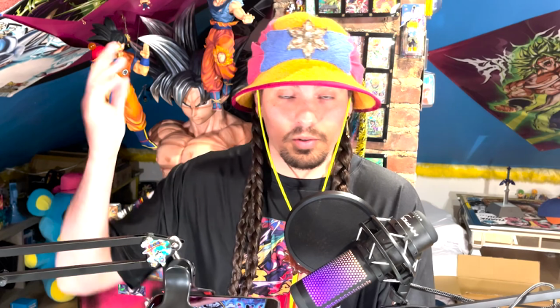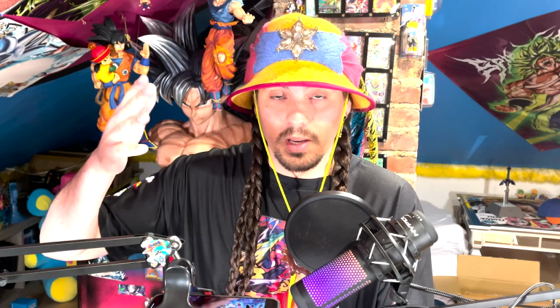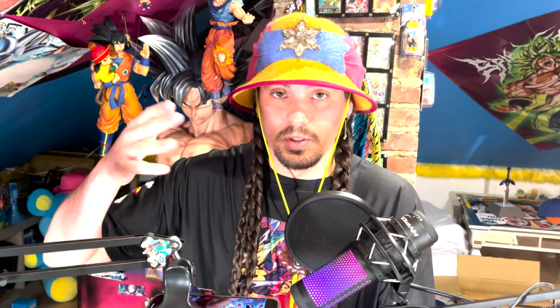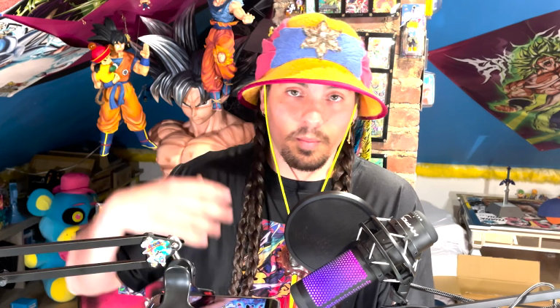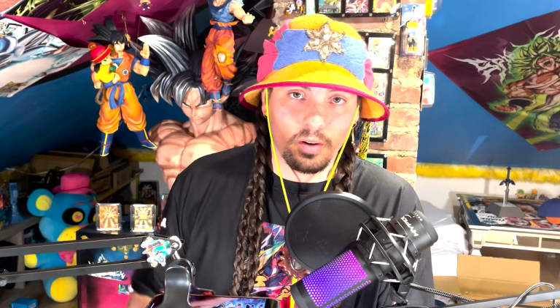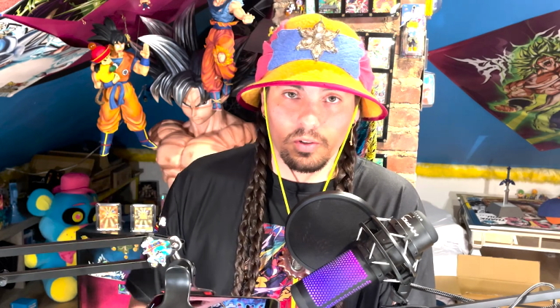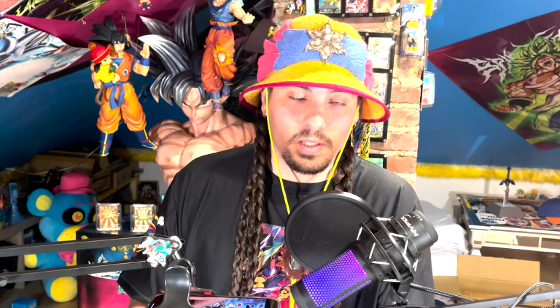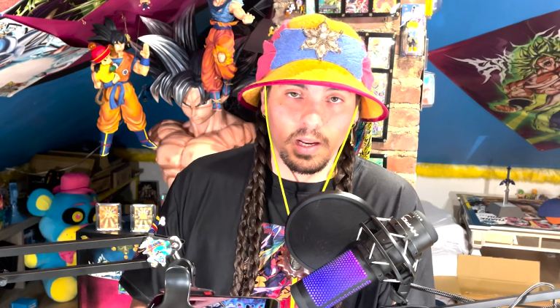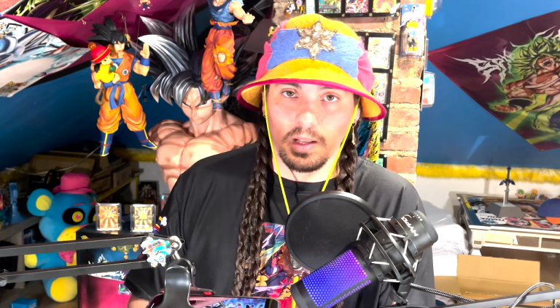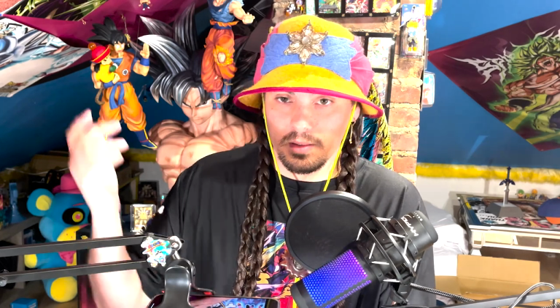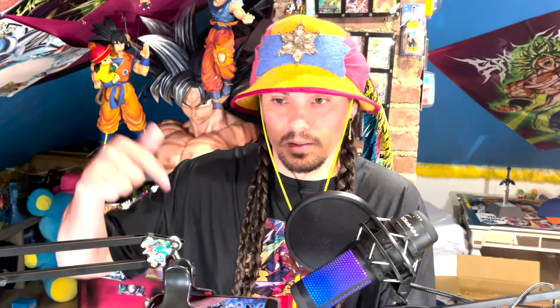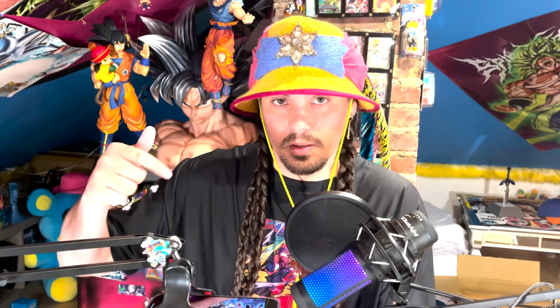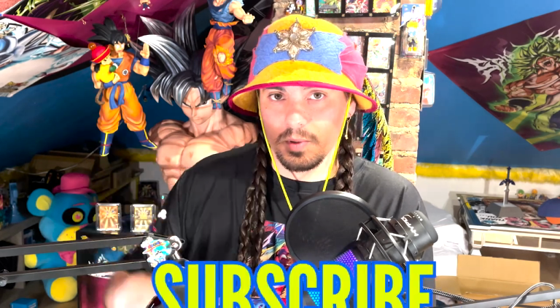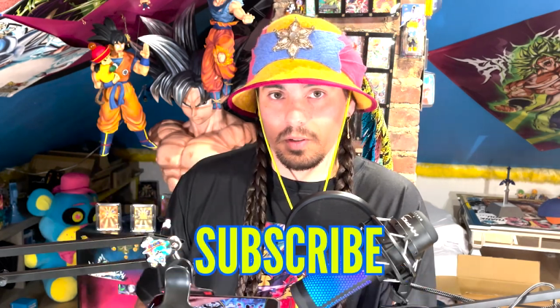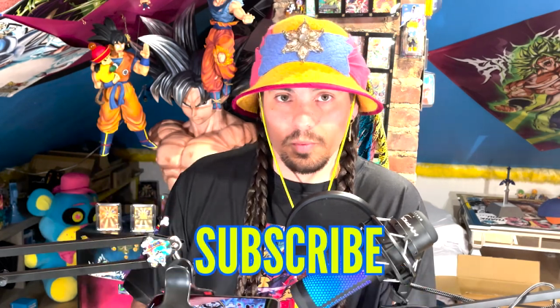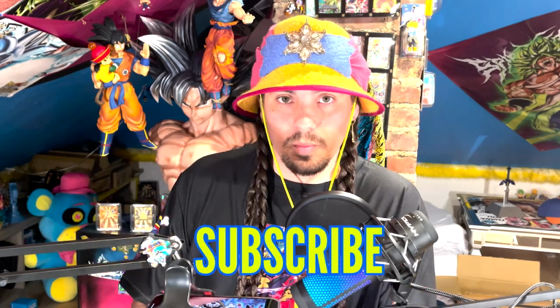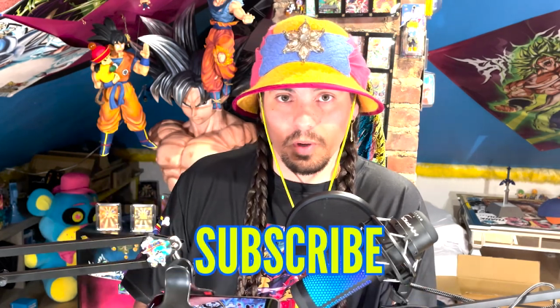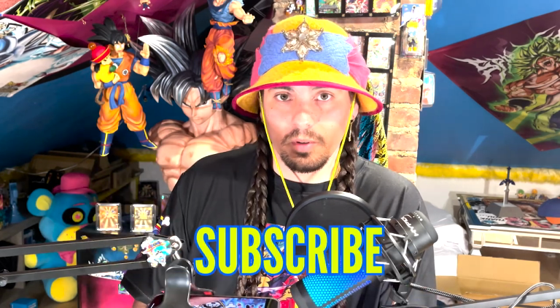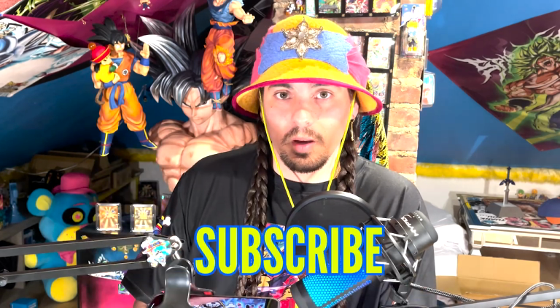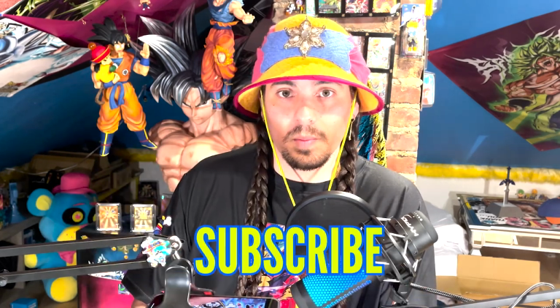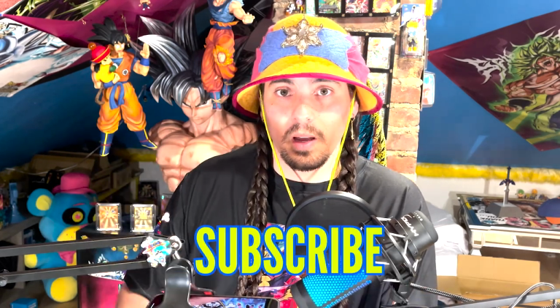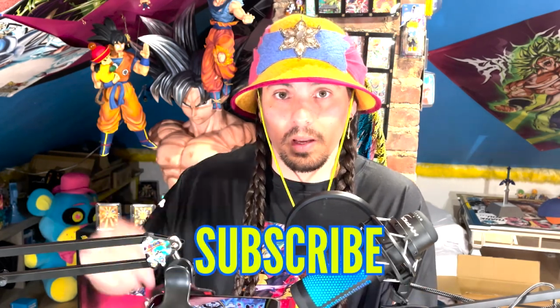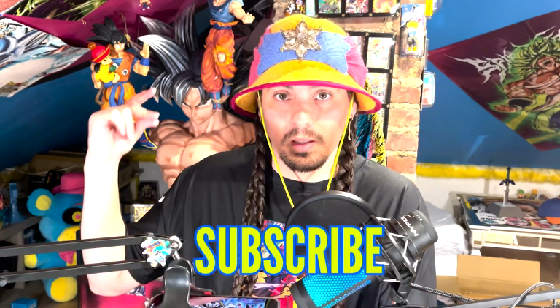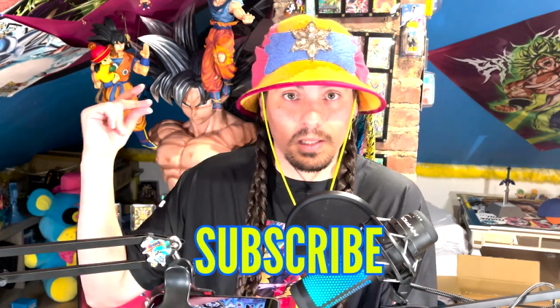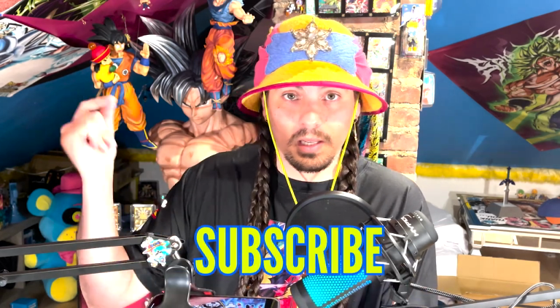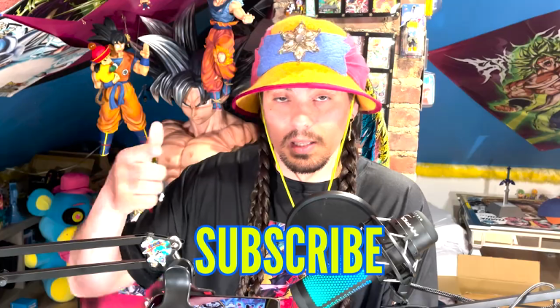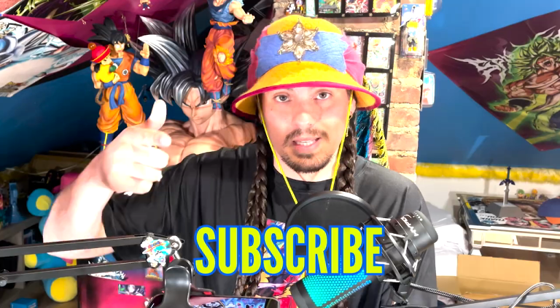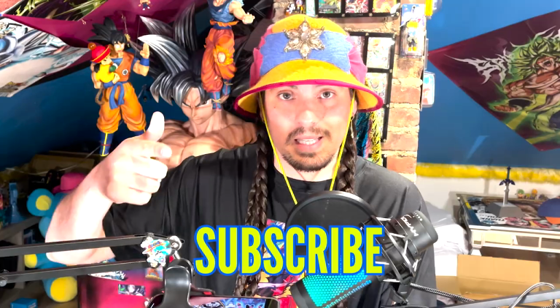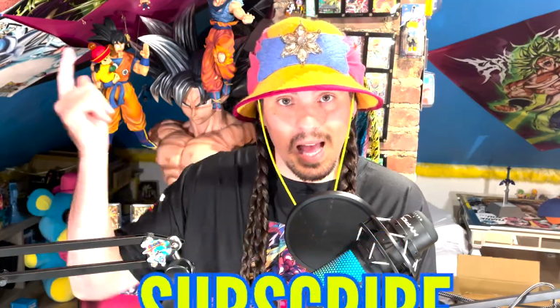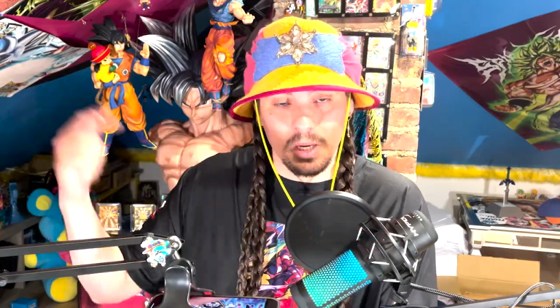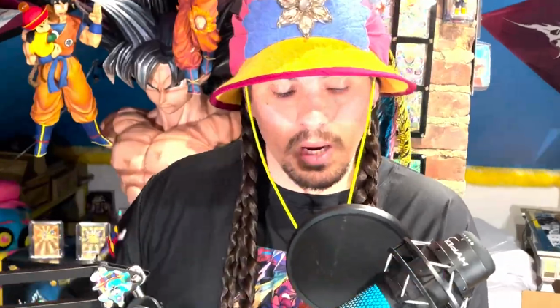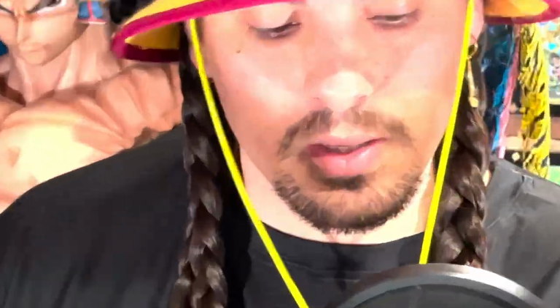If this is your first time here and you enjoy this kind of content, consider subscribing. It really helps me out, and let's get into this slab comparison.